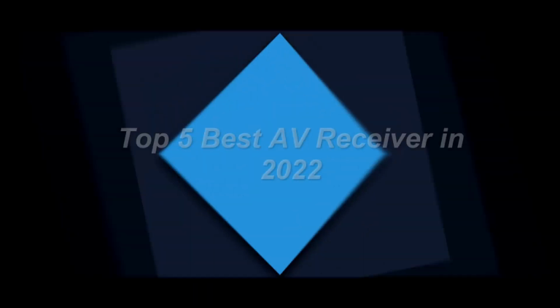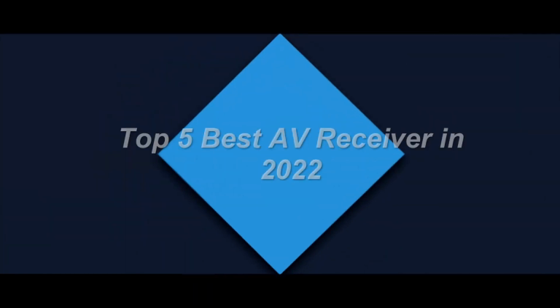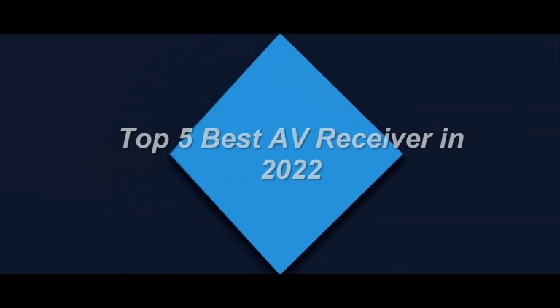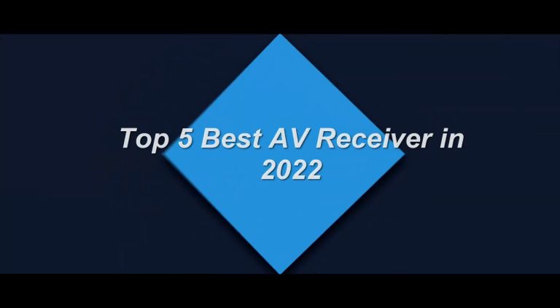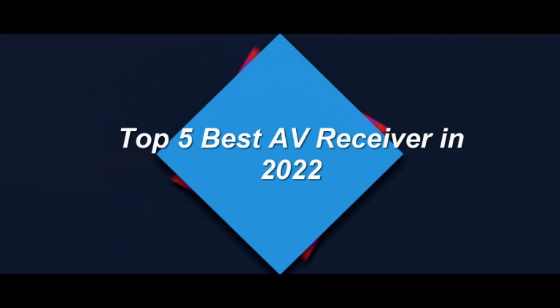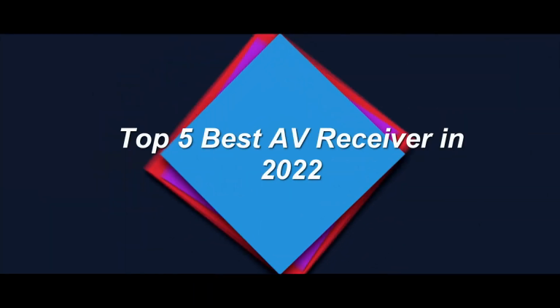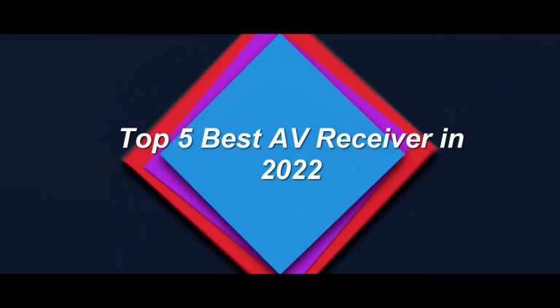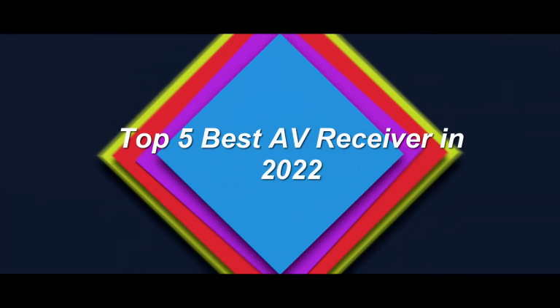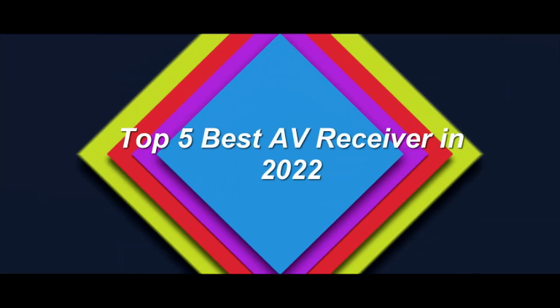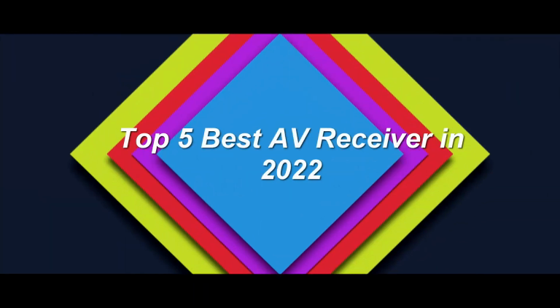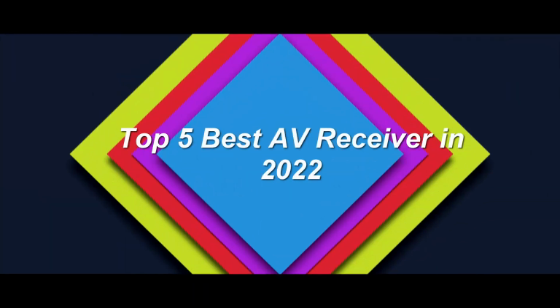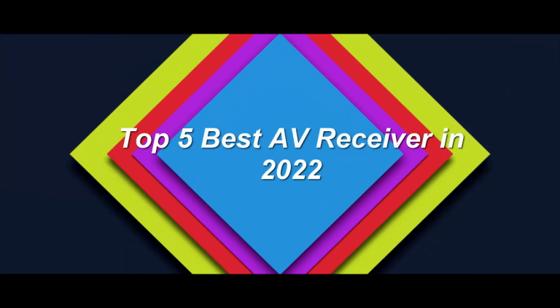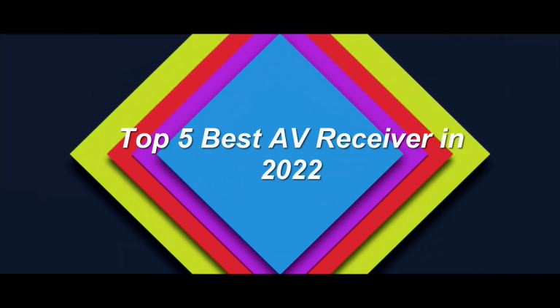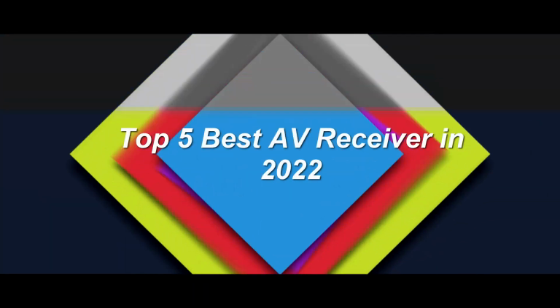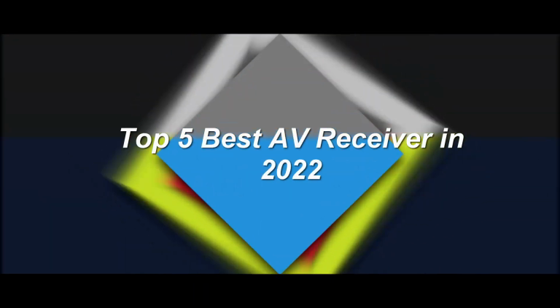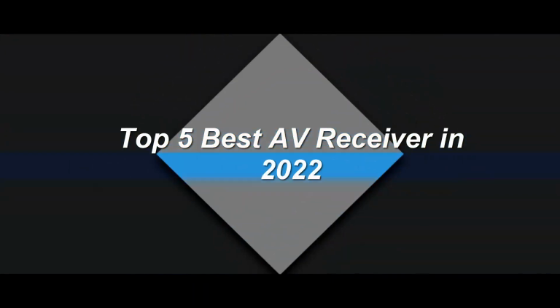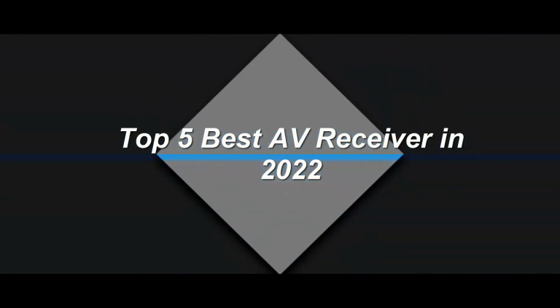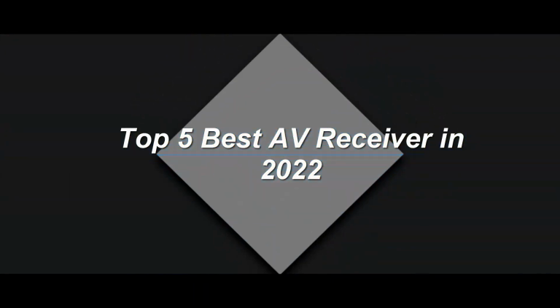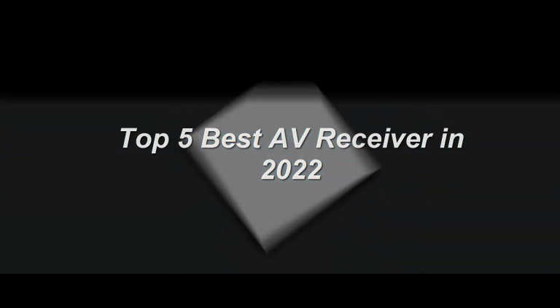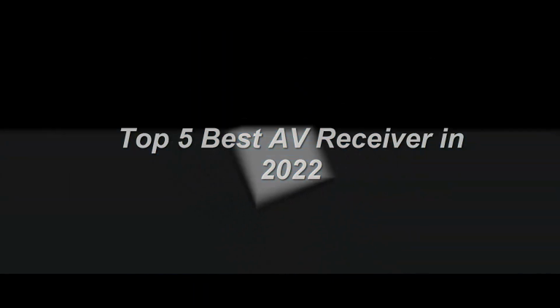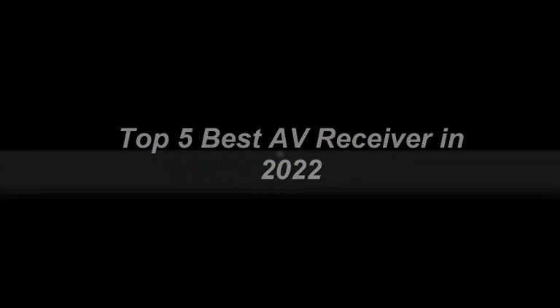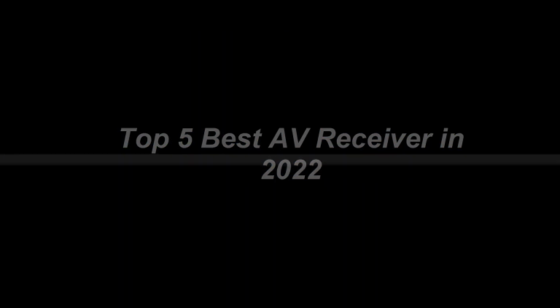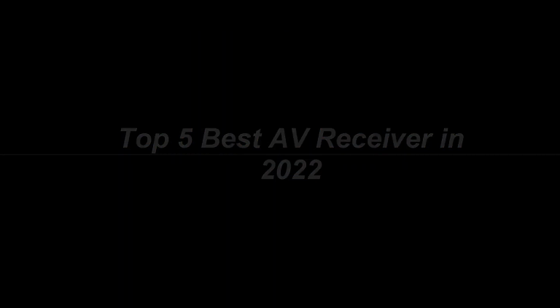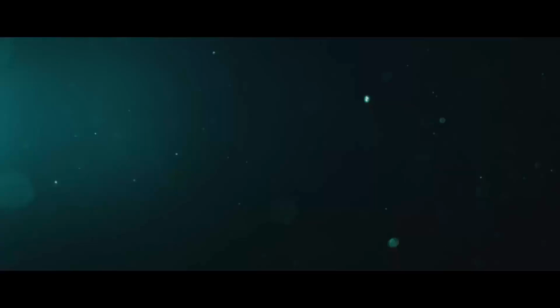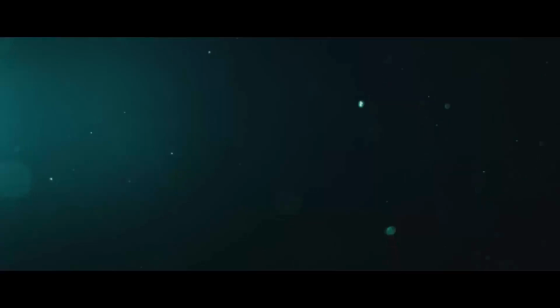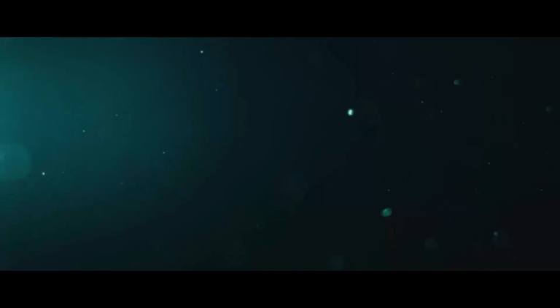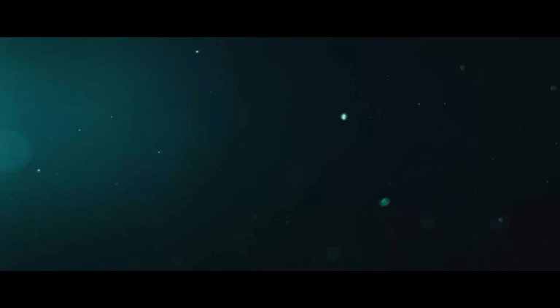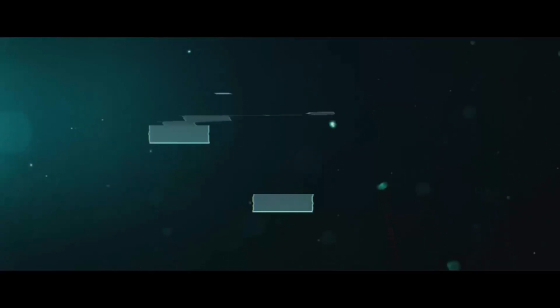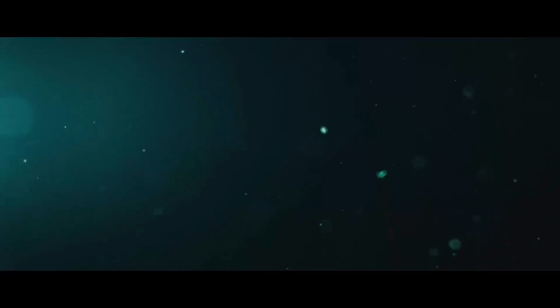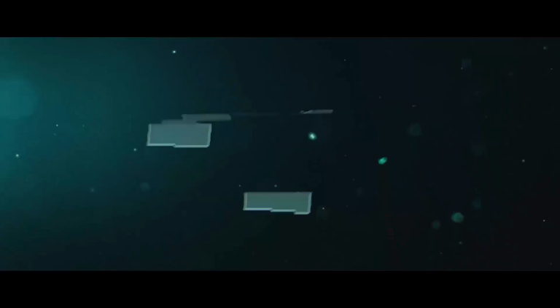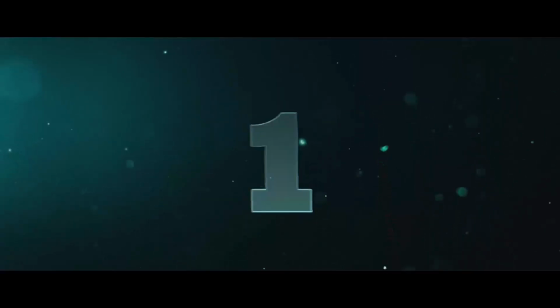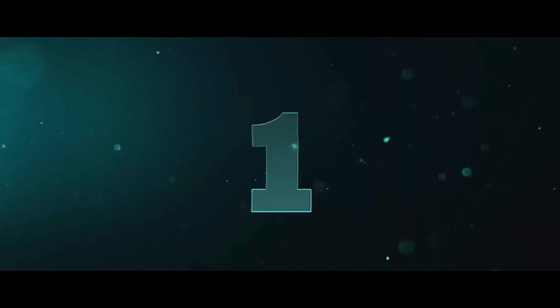Top 5 Best AV Receivers in 2022. Number 1: